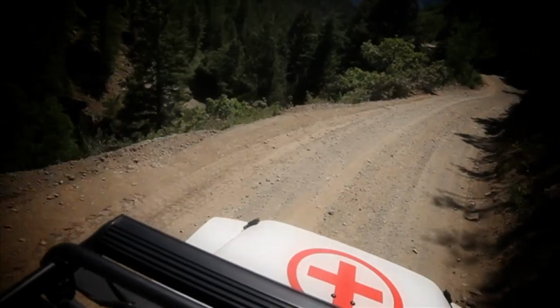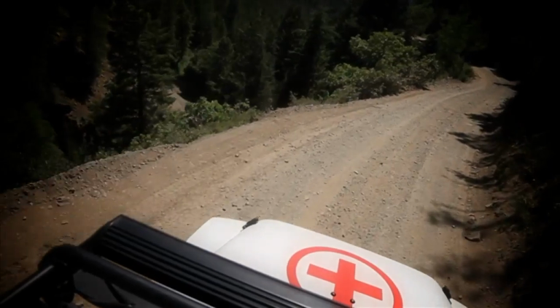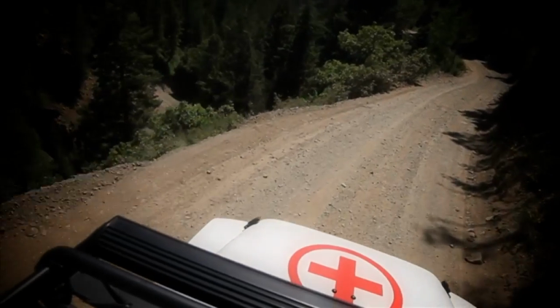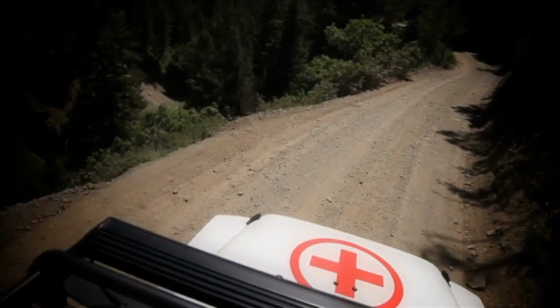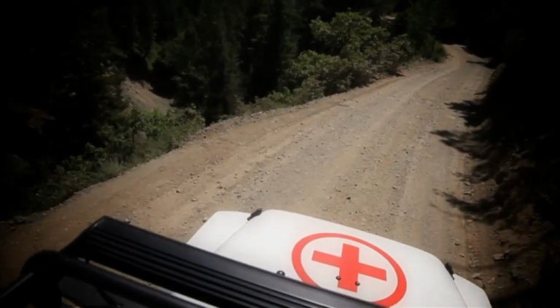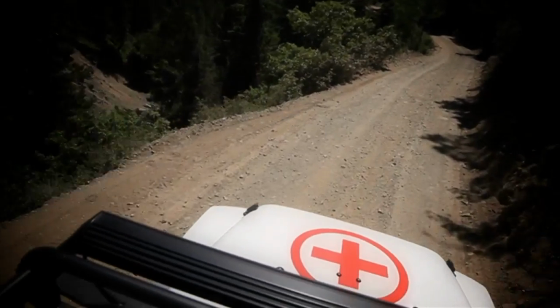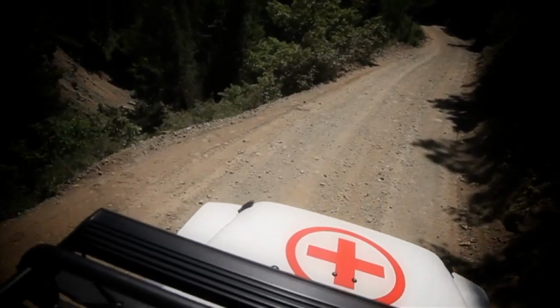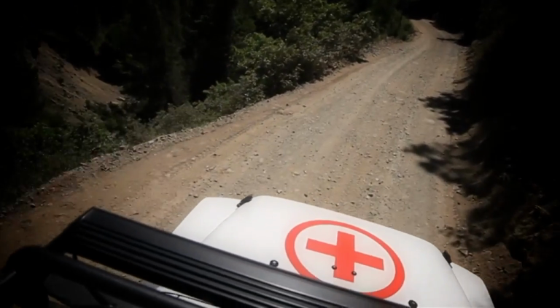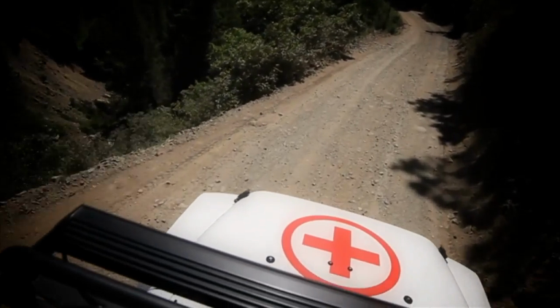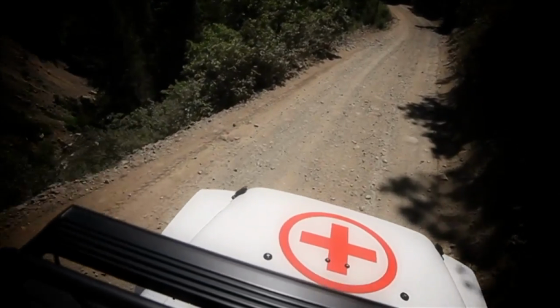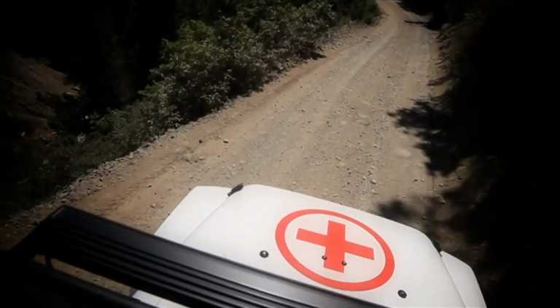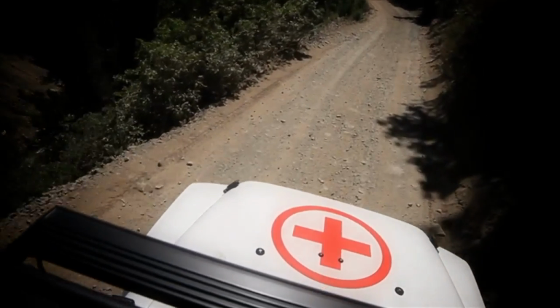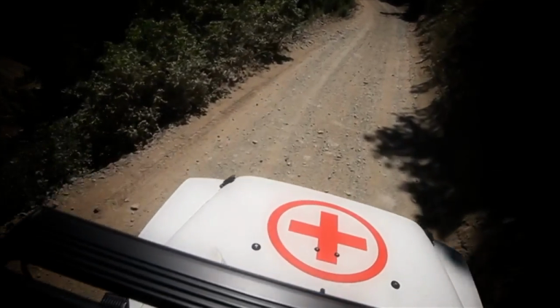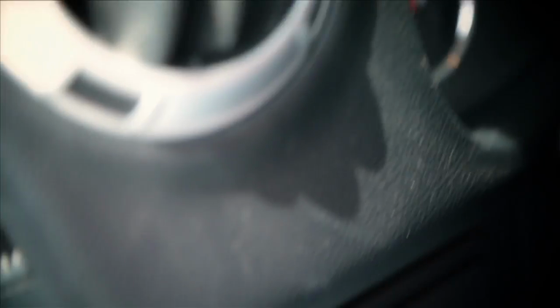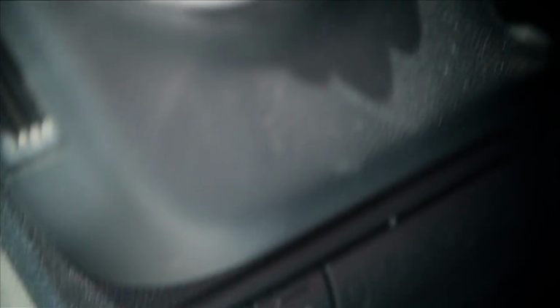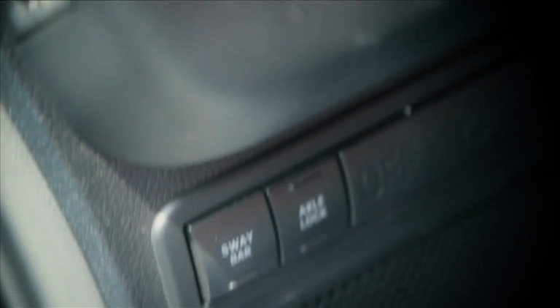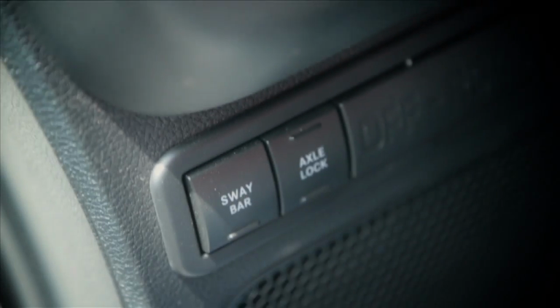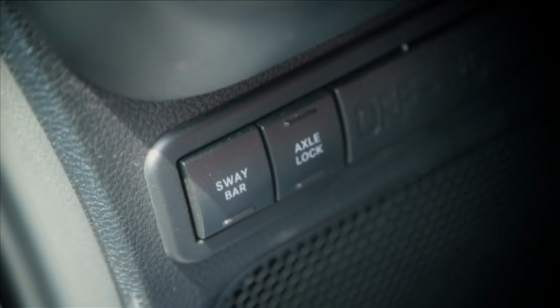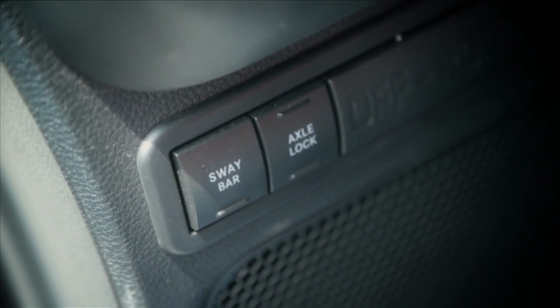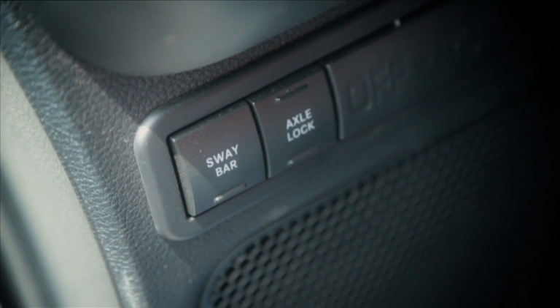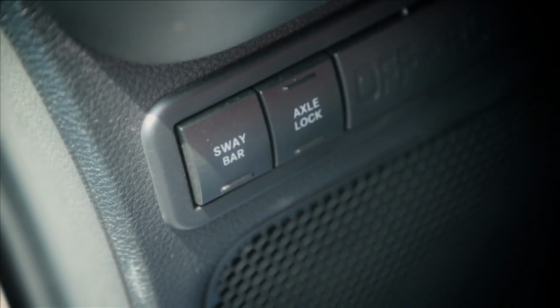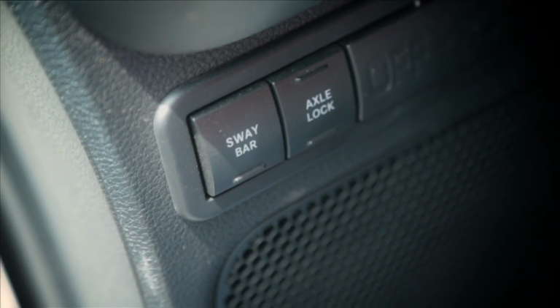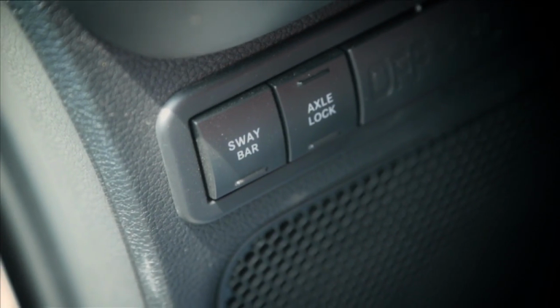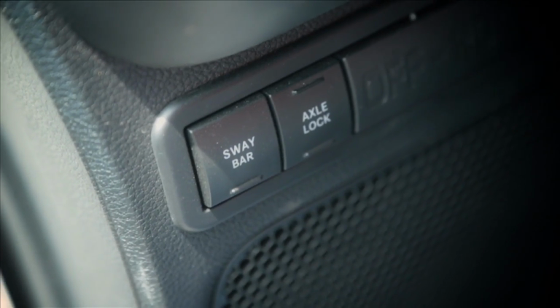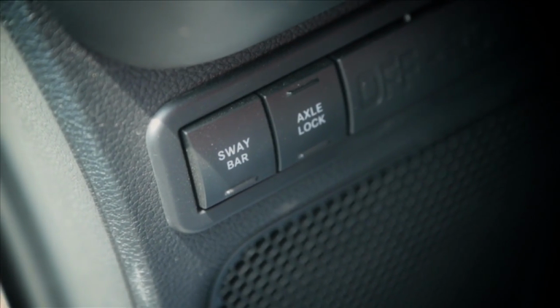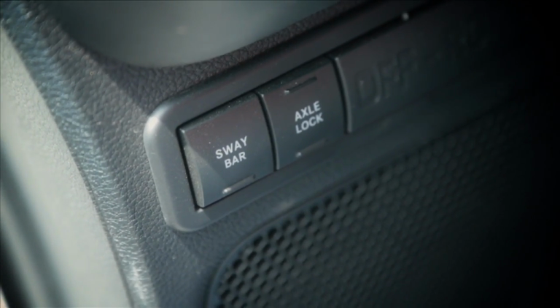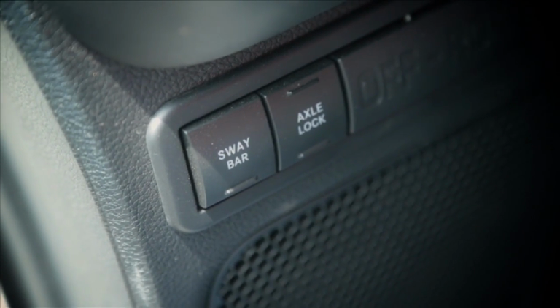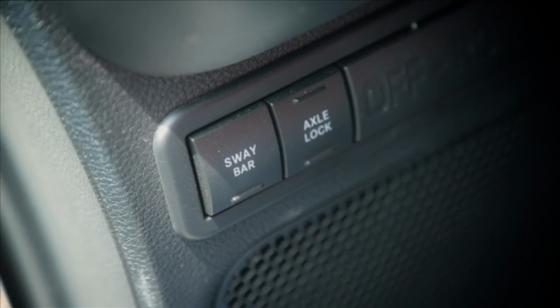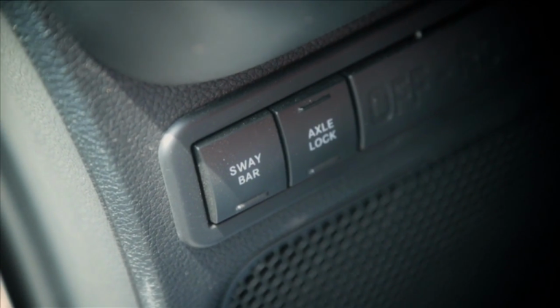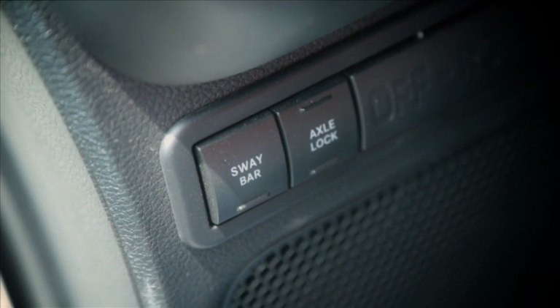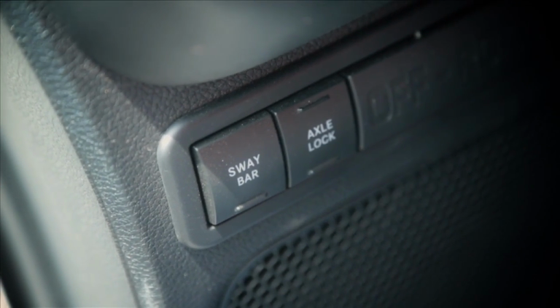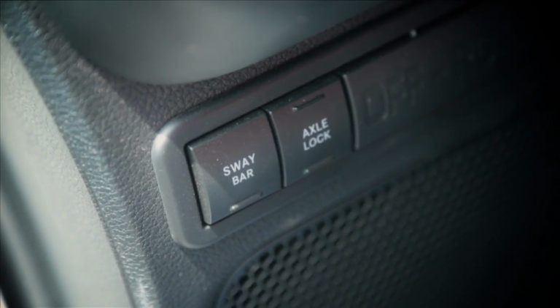If you just use your Jeep for the daily grind, you're probably never going to need to press any of these candy-like buttons.